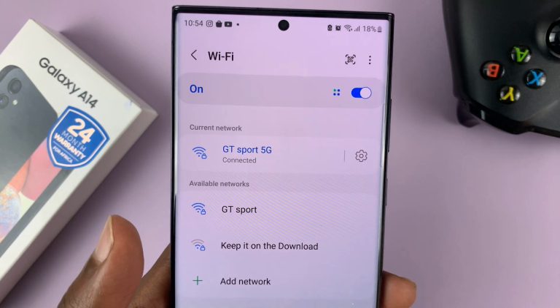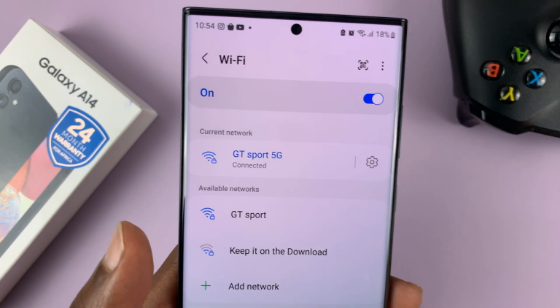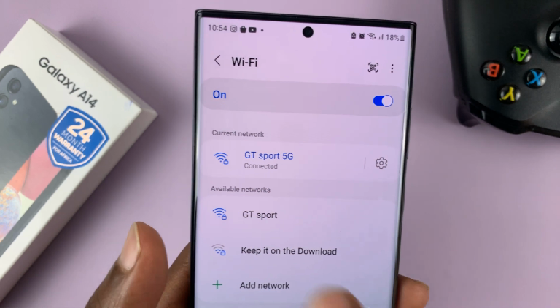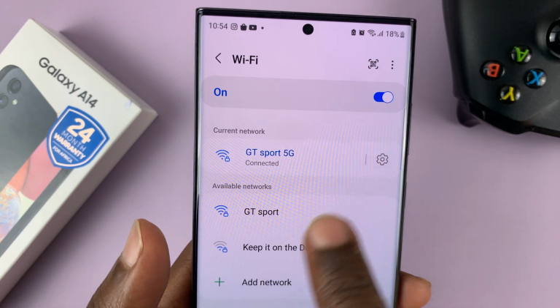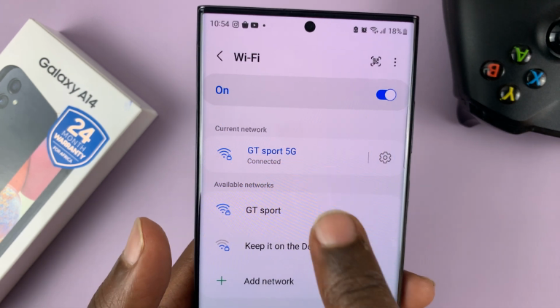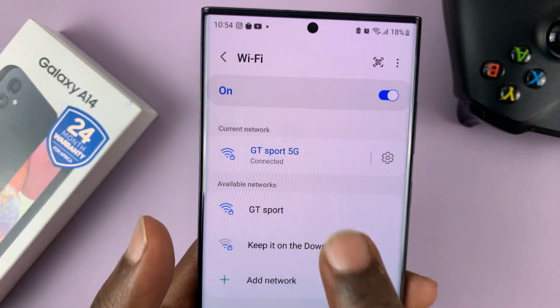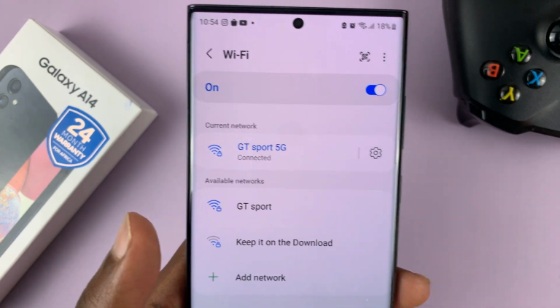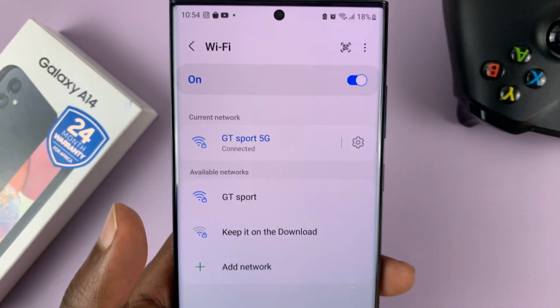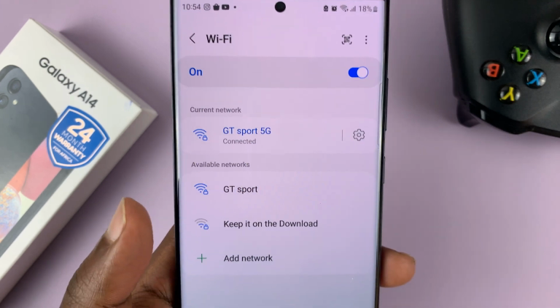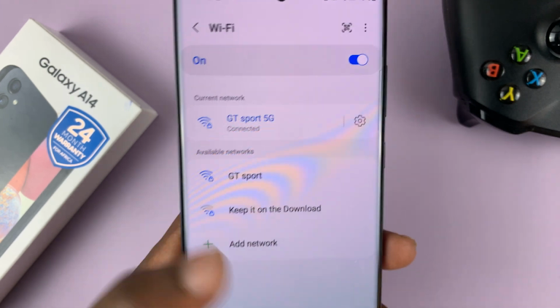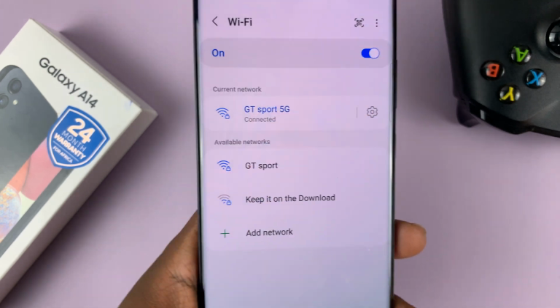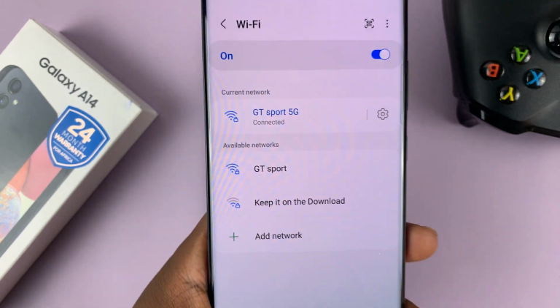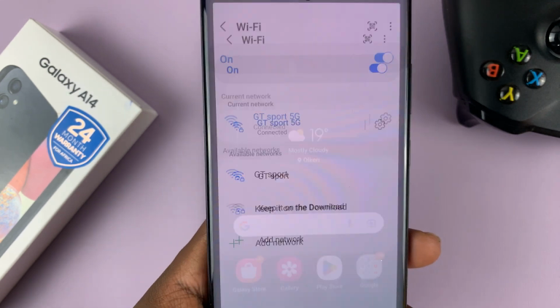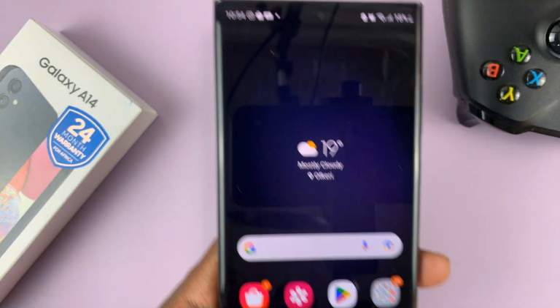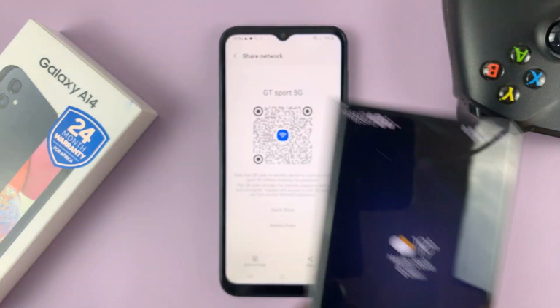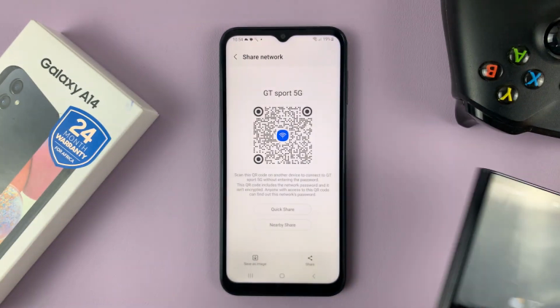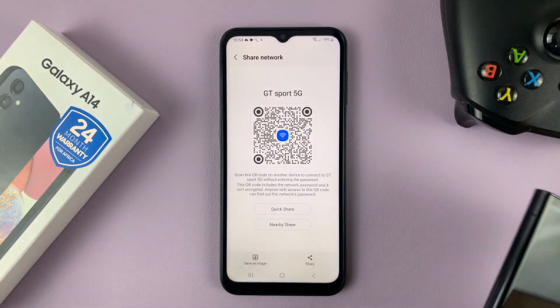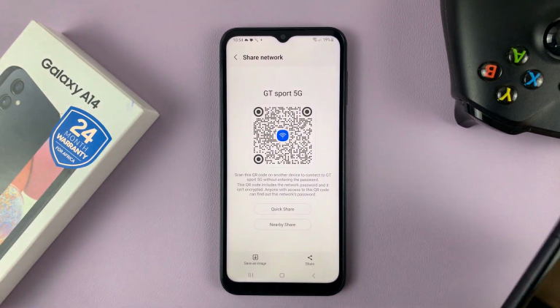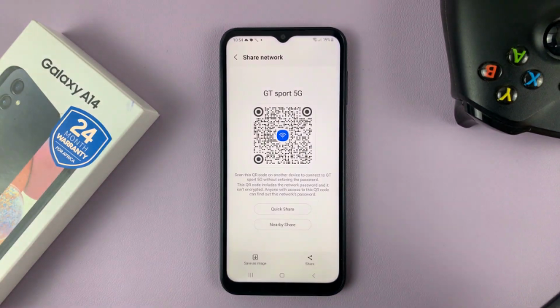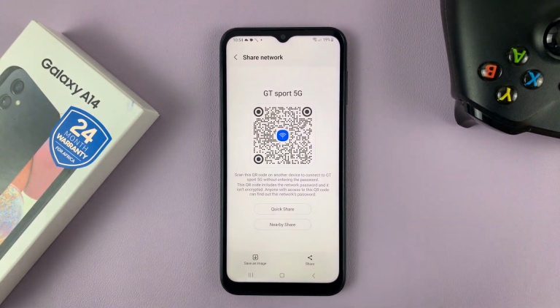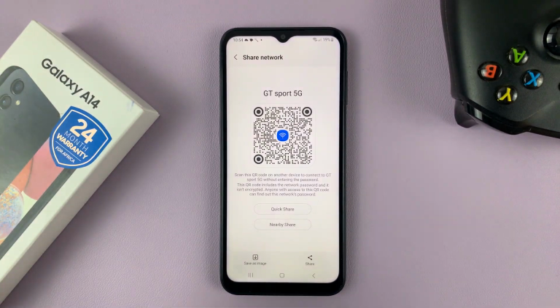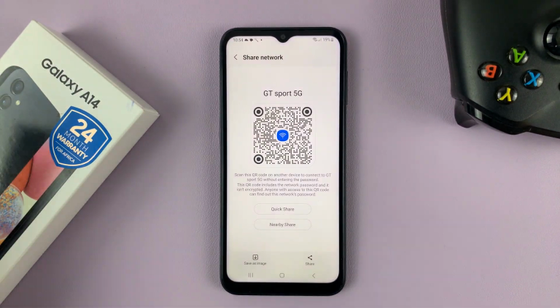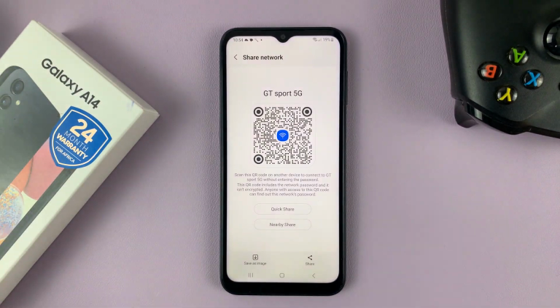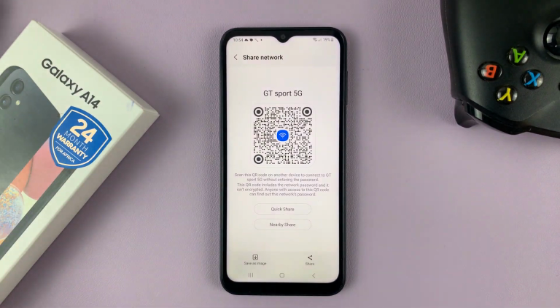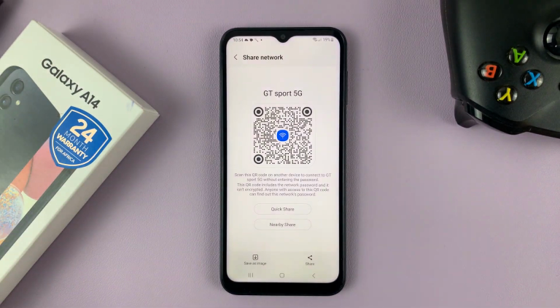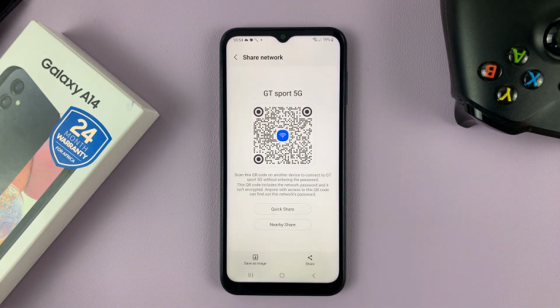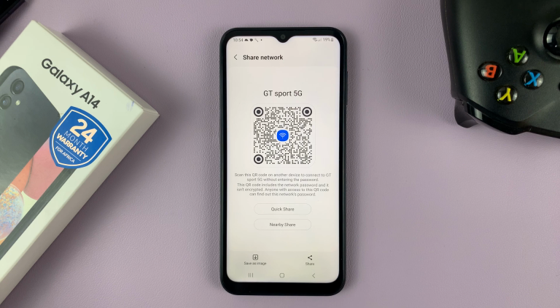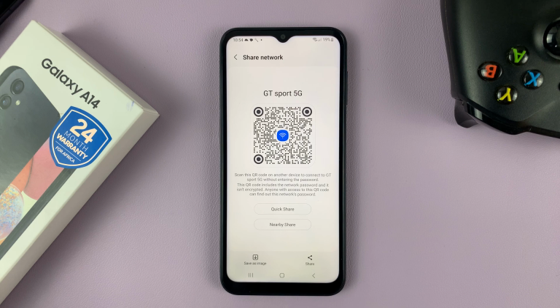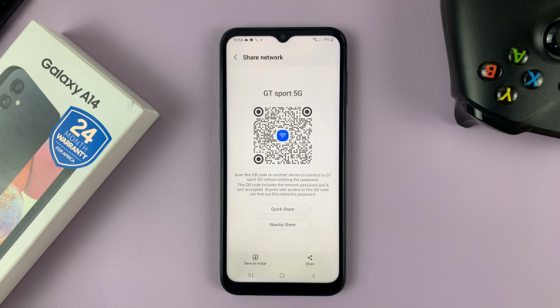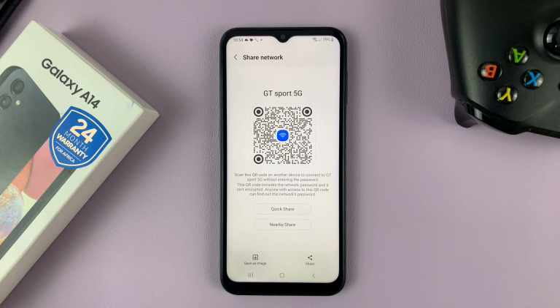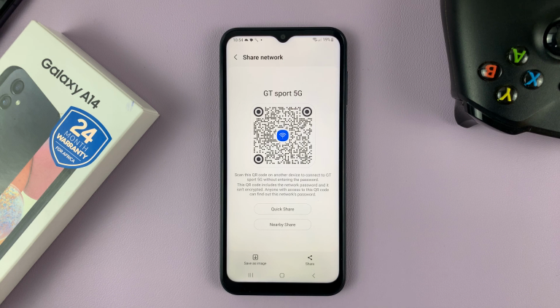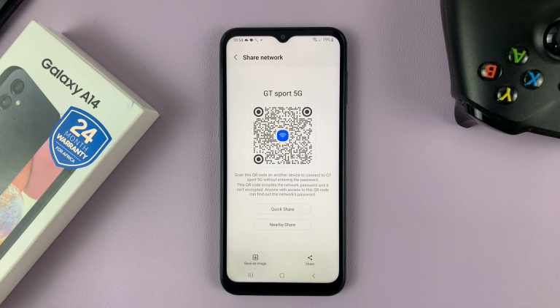And that network is now connected. It's as simple as that. Thanks for watching, and good luck.